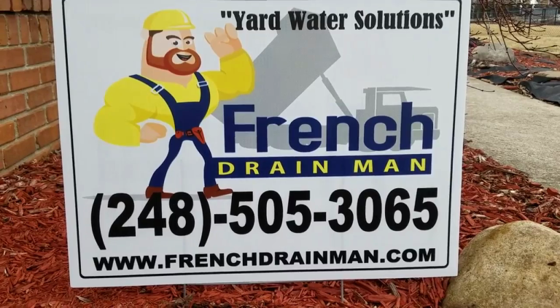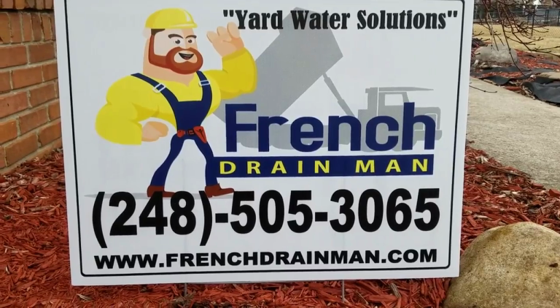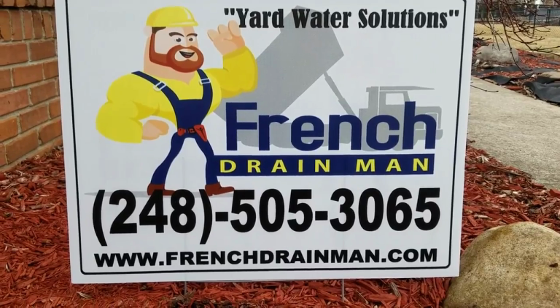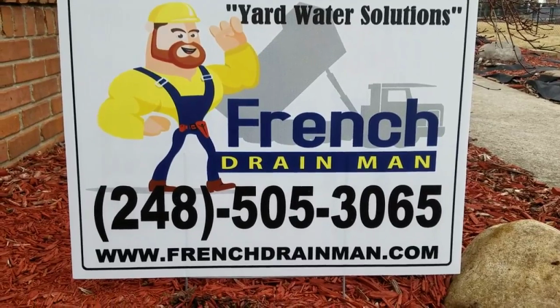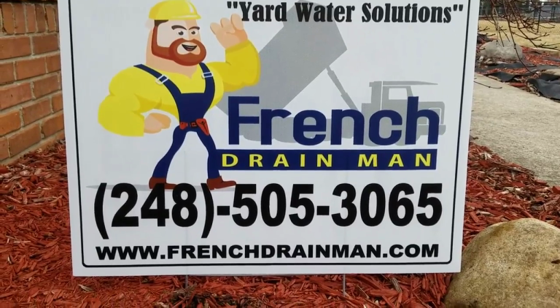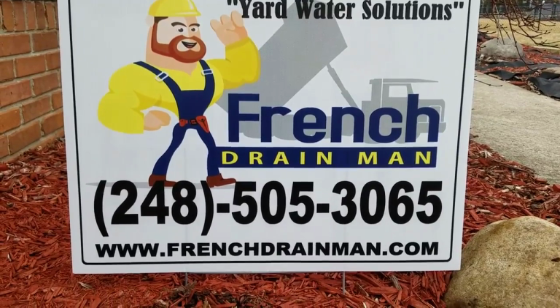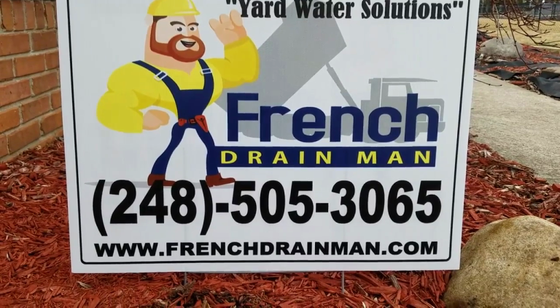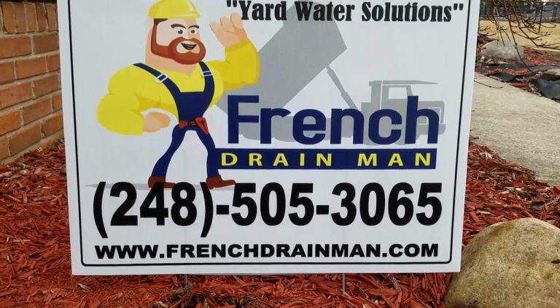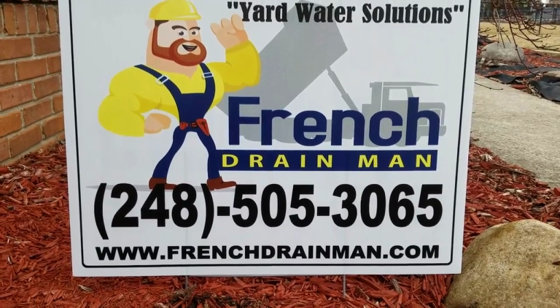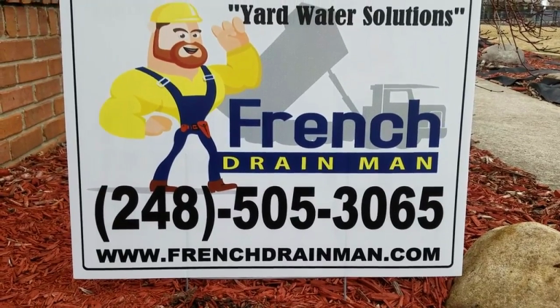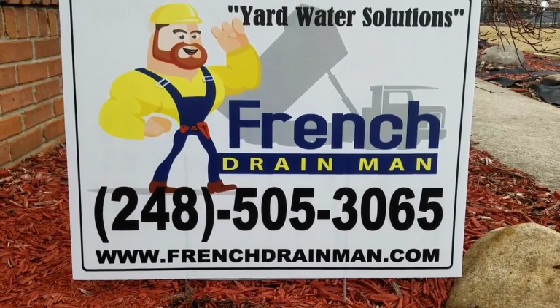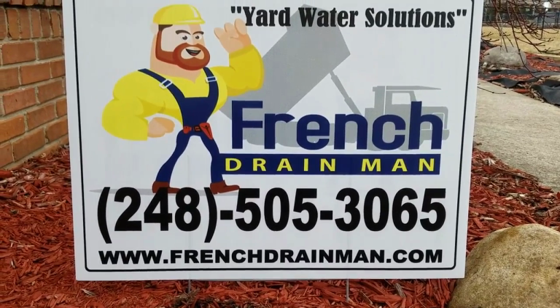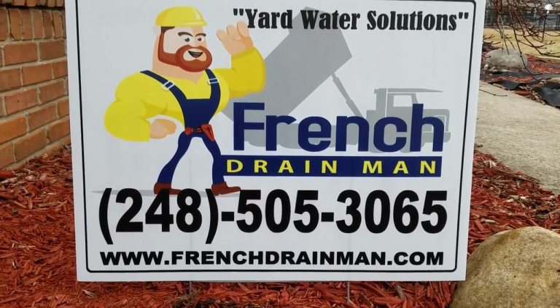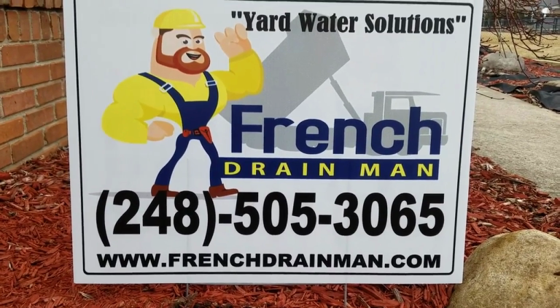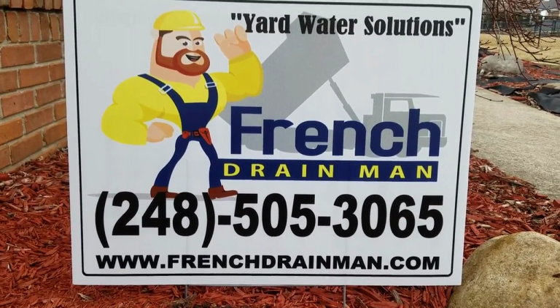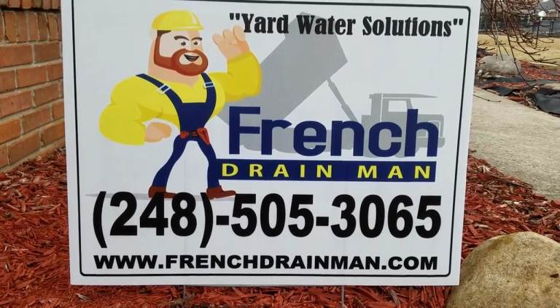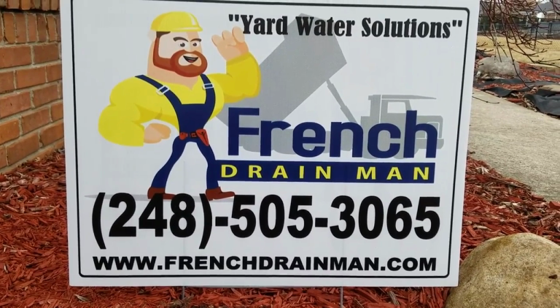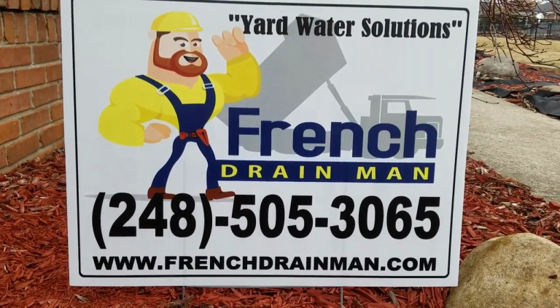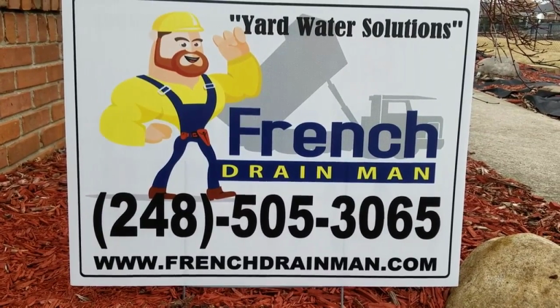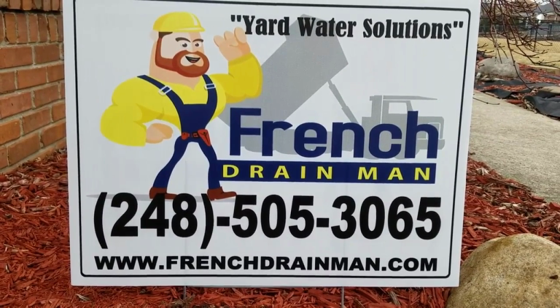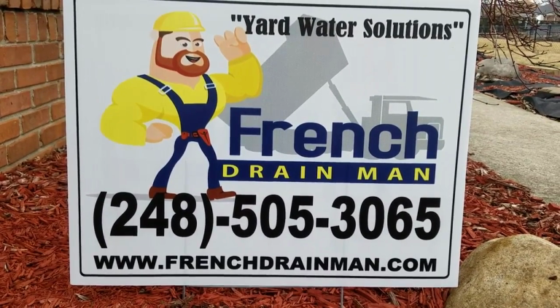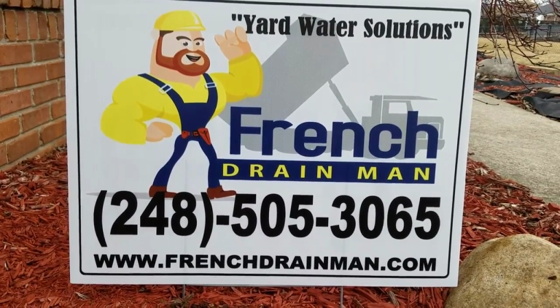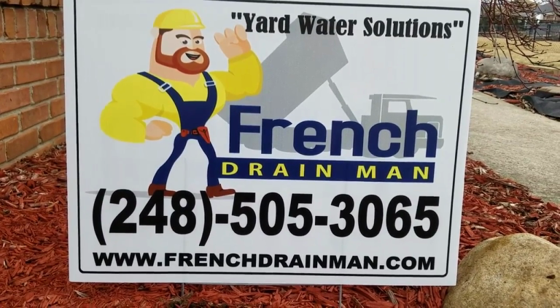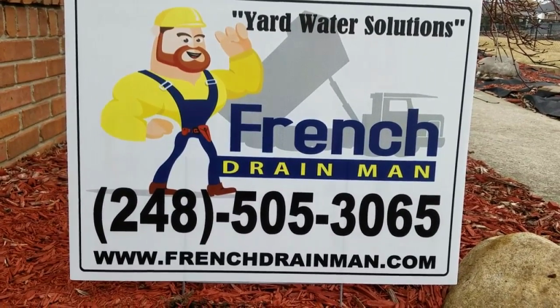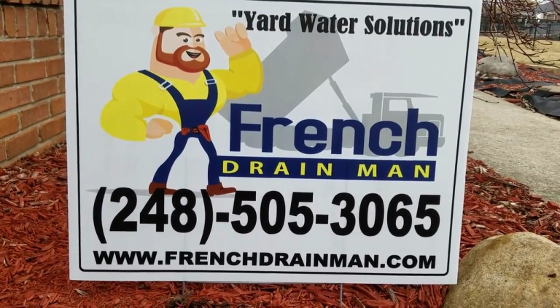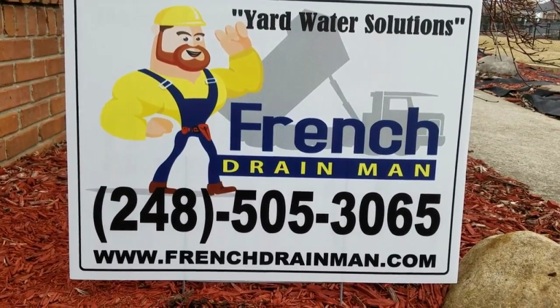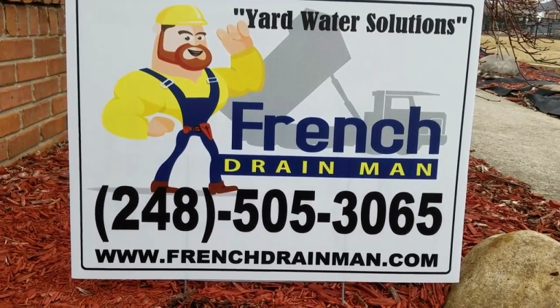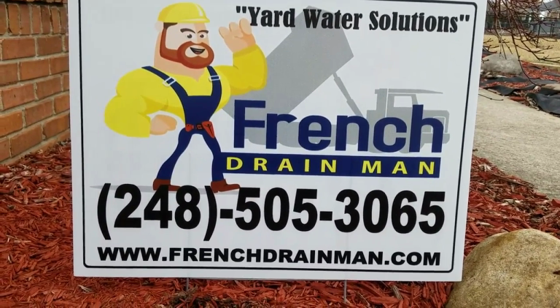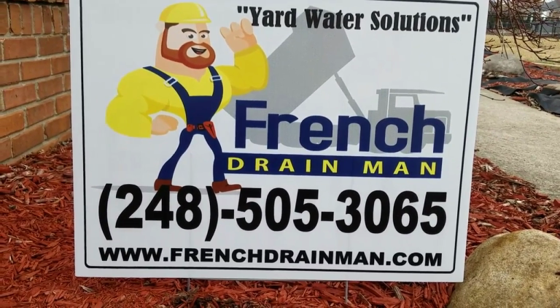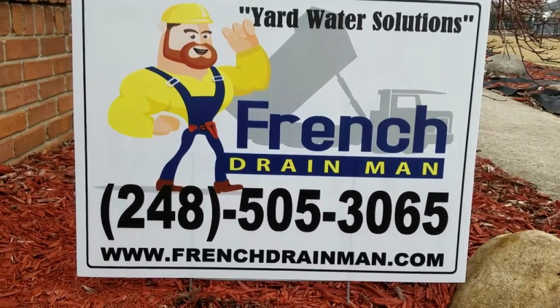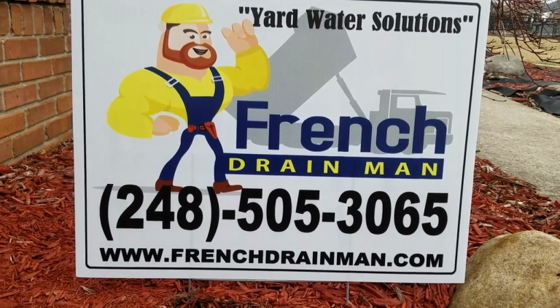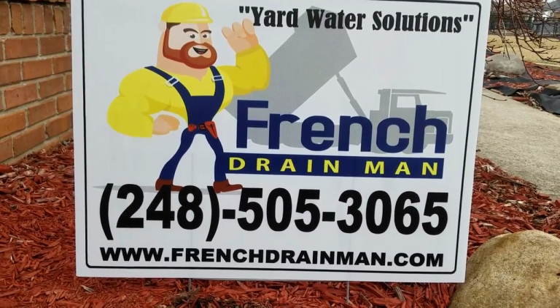For a French drain system installed in Macomb County, give us a call.